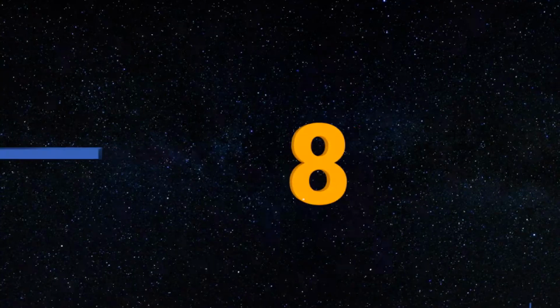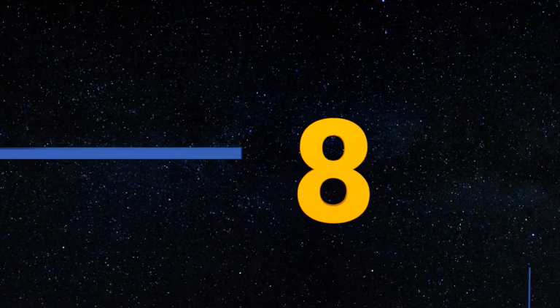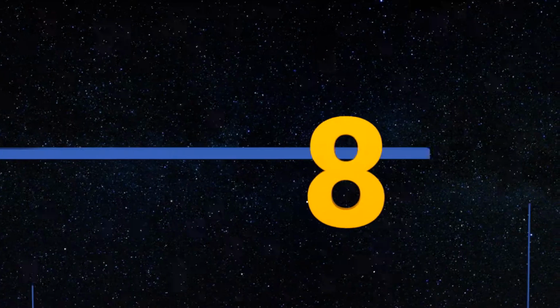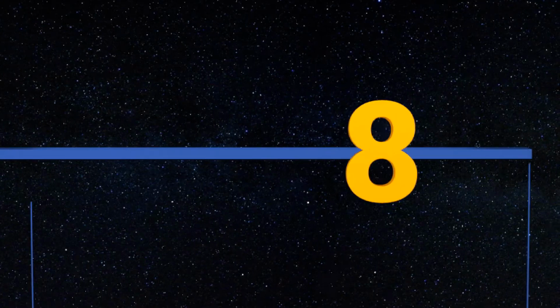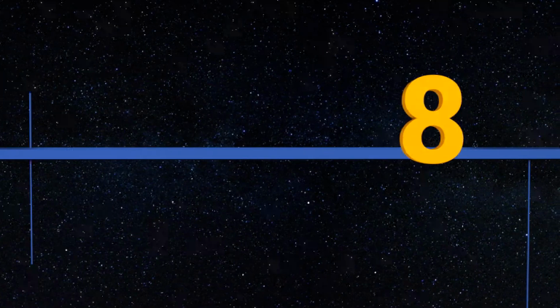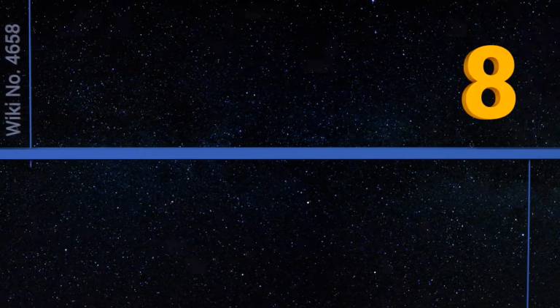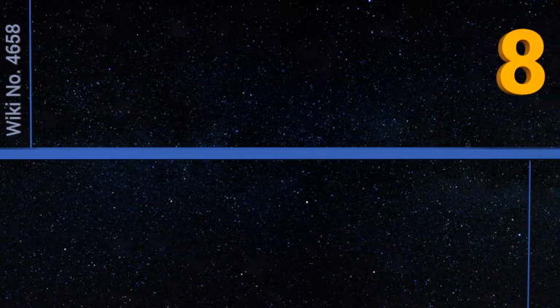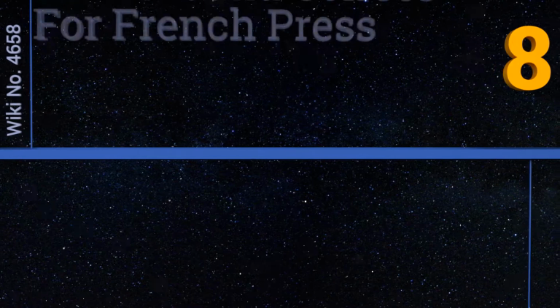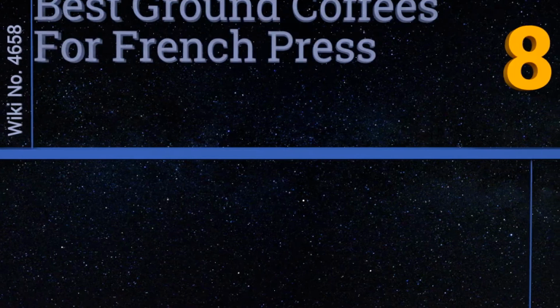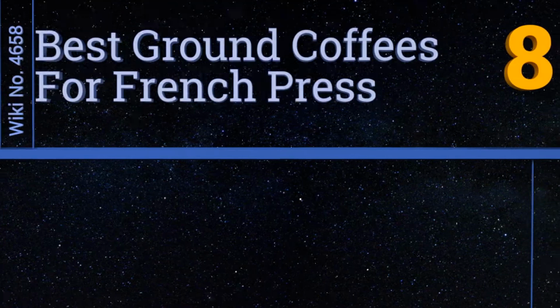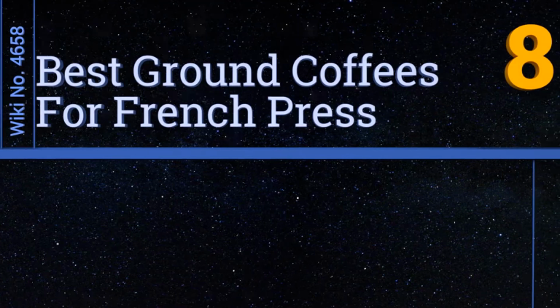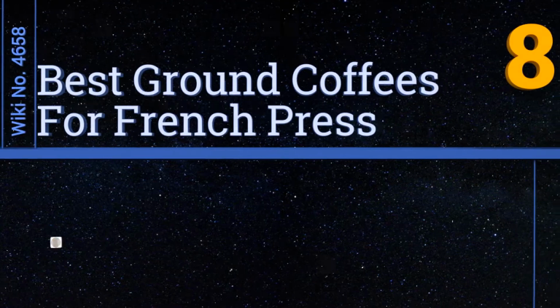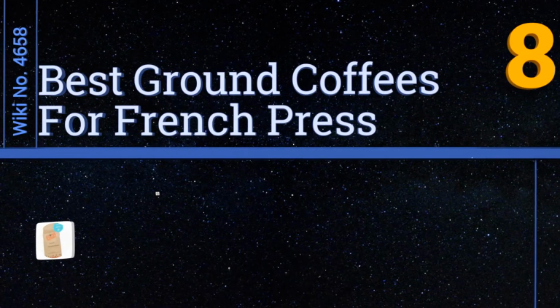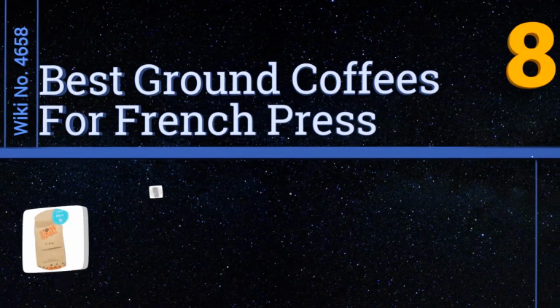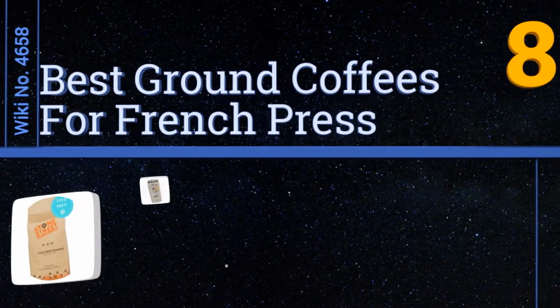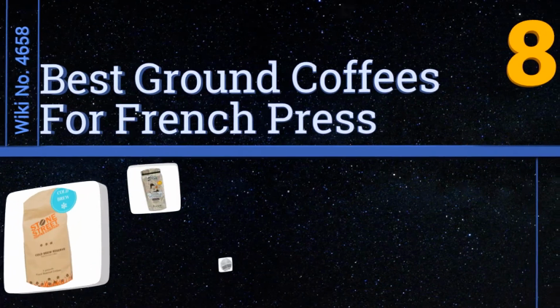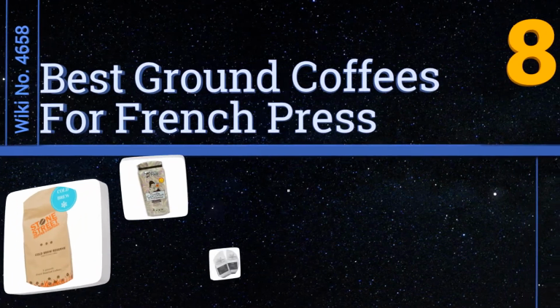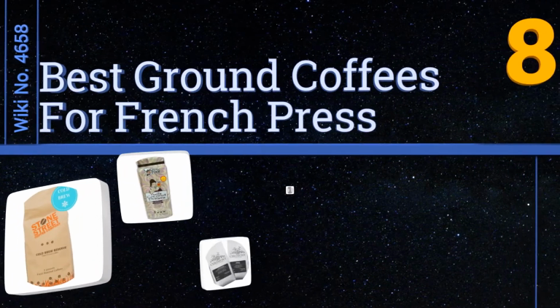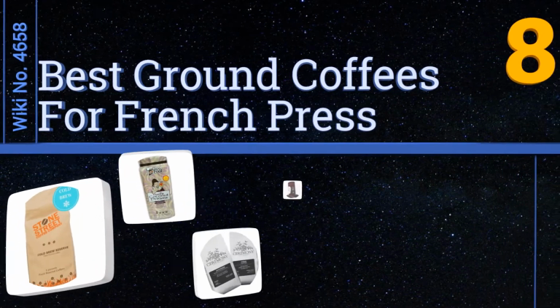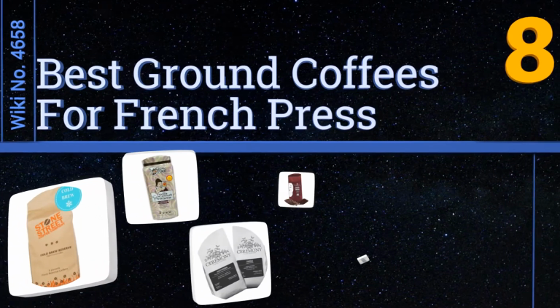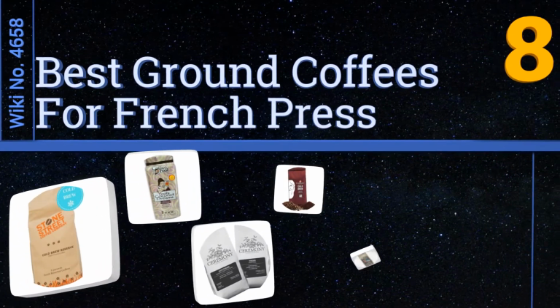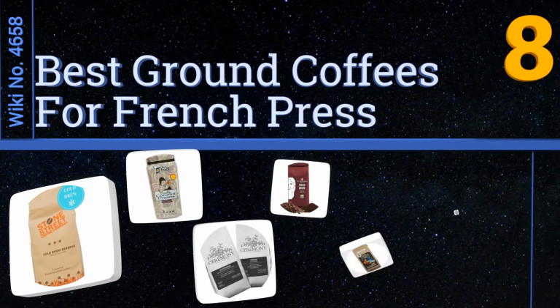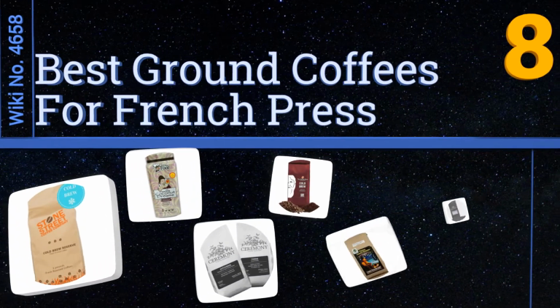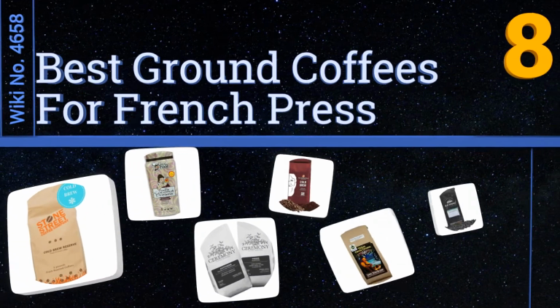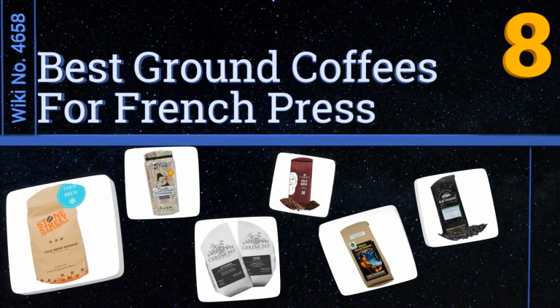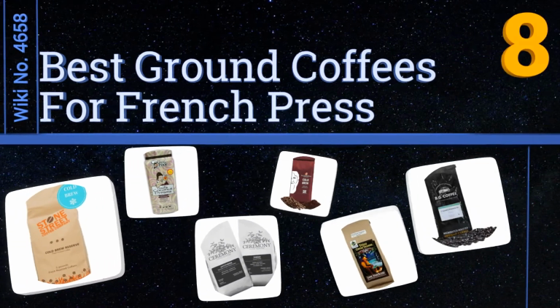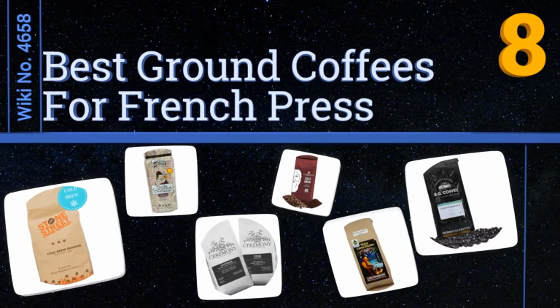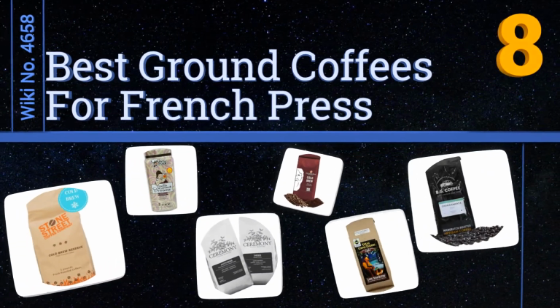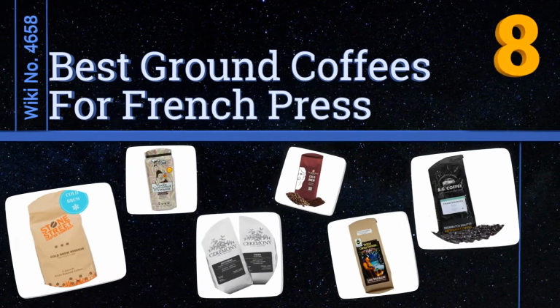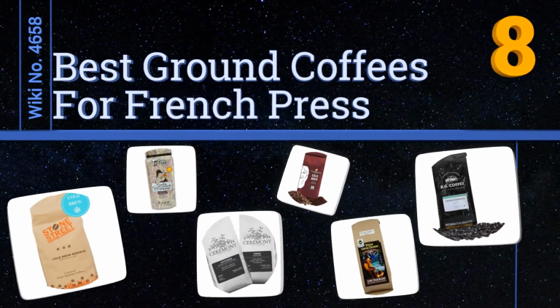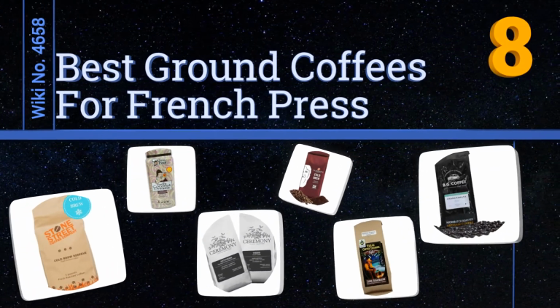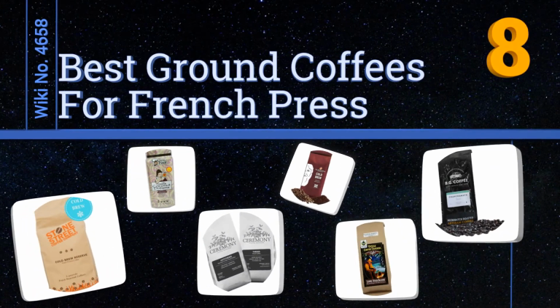Easyvid presents the eight best ground coffees for French press. Let's get started with the list.